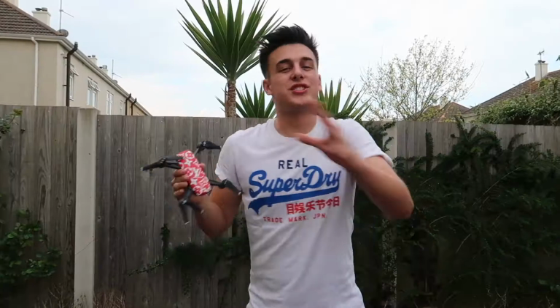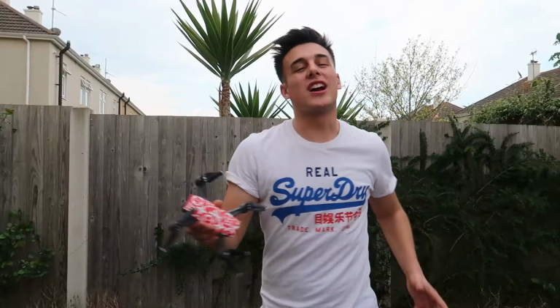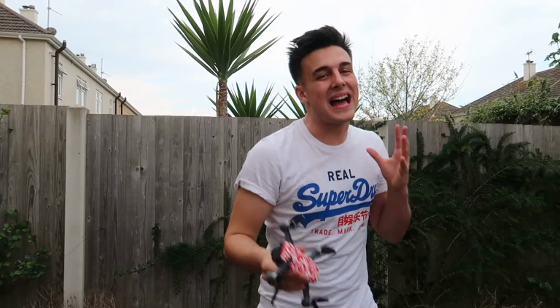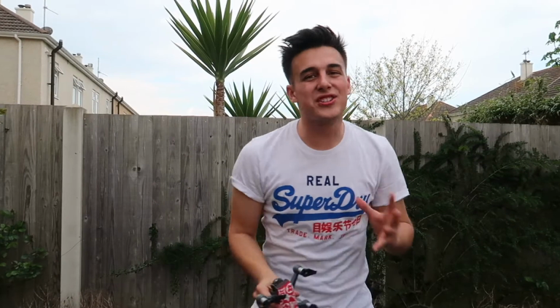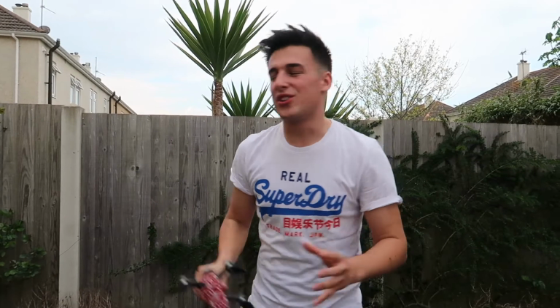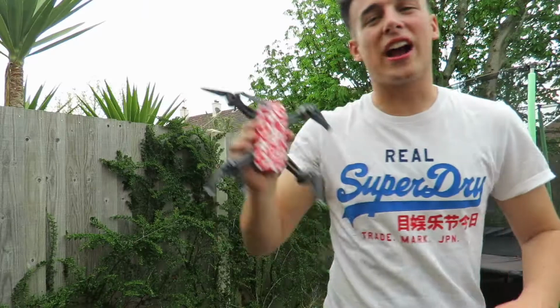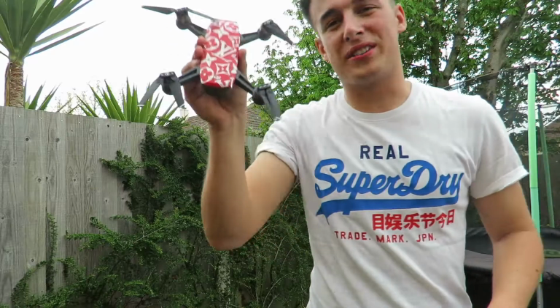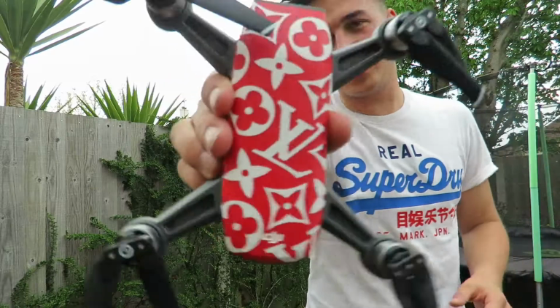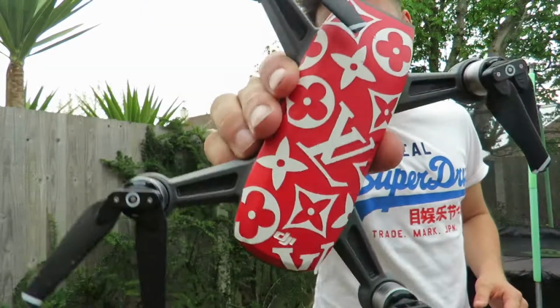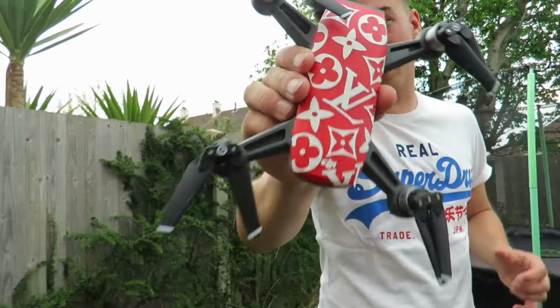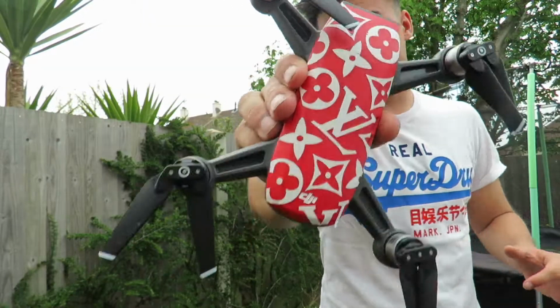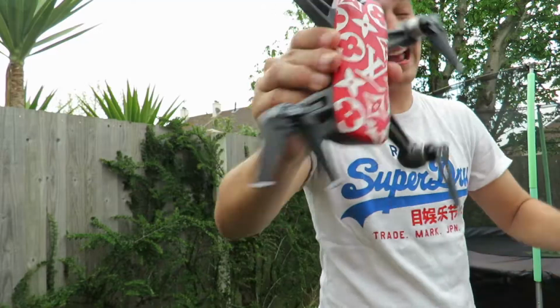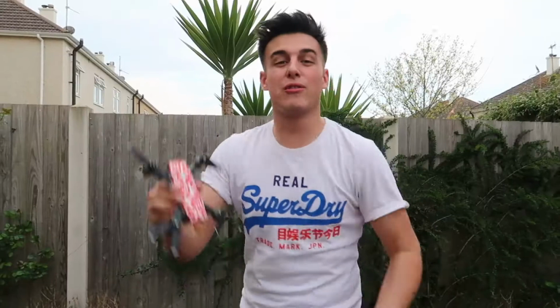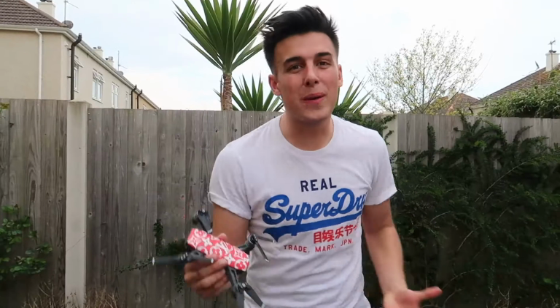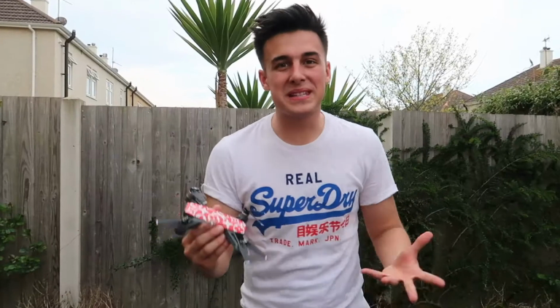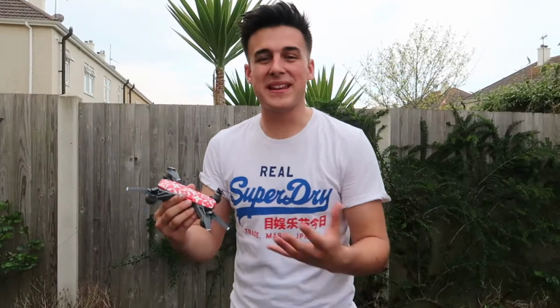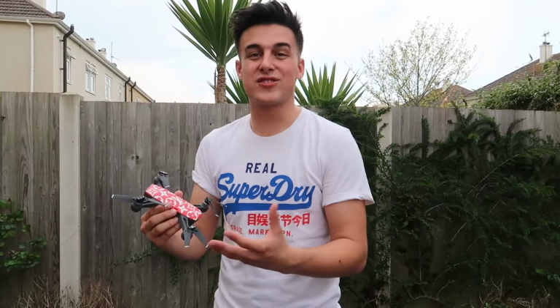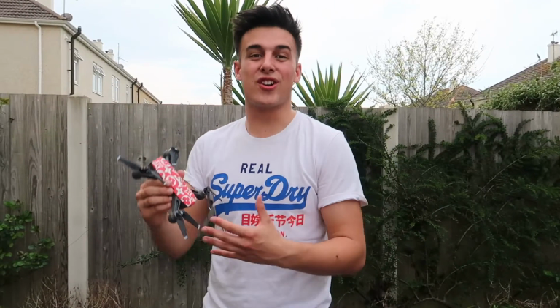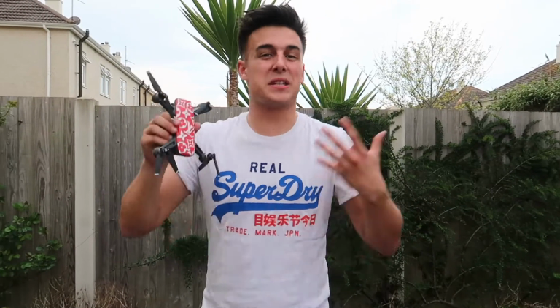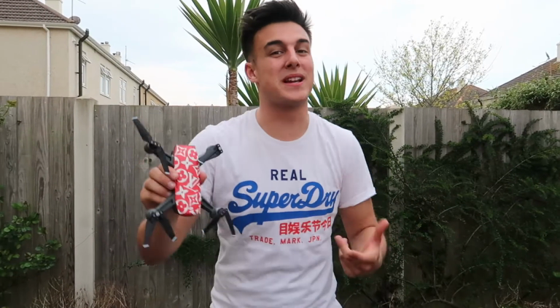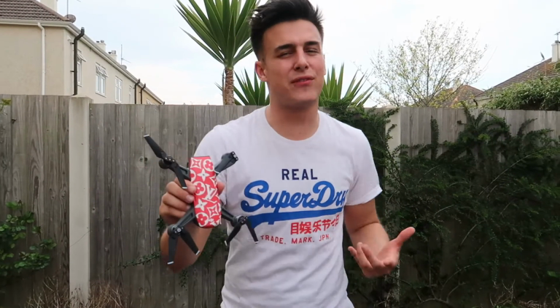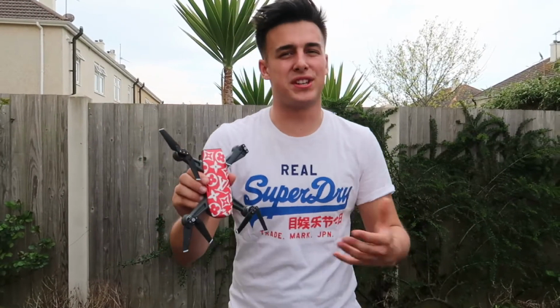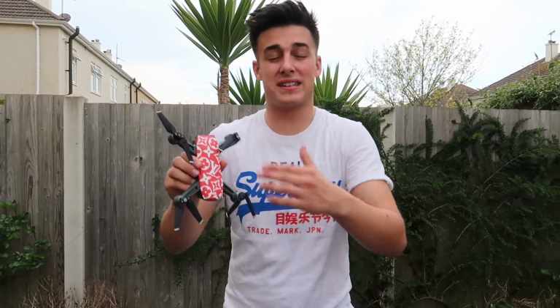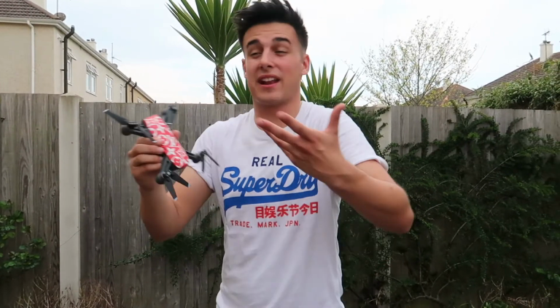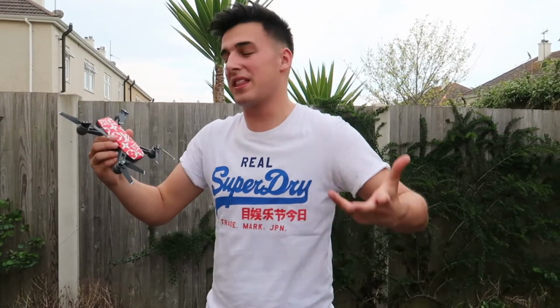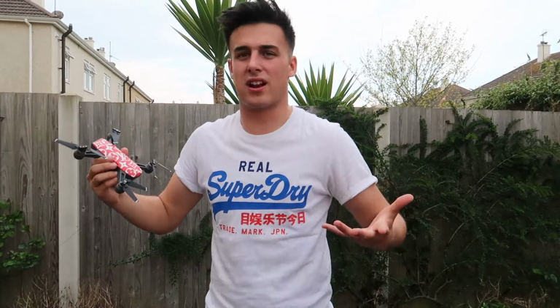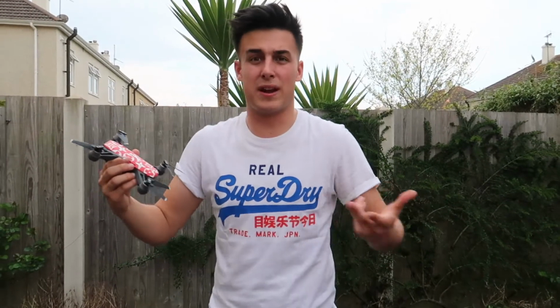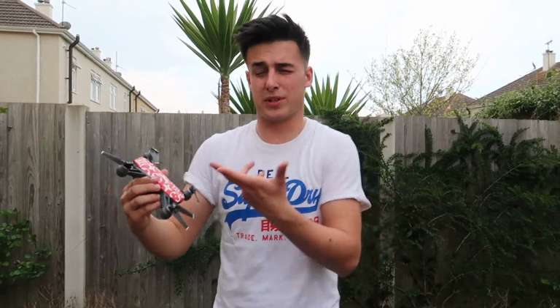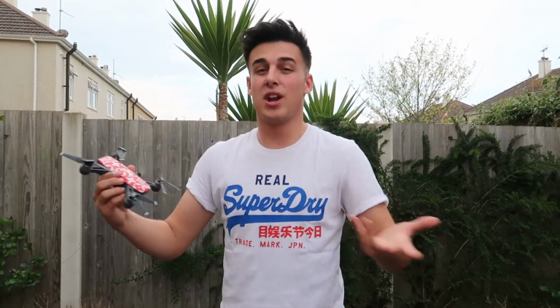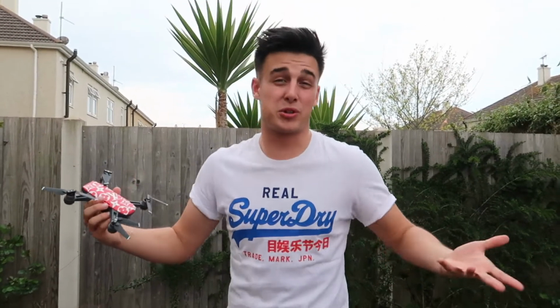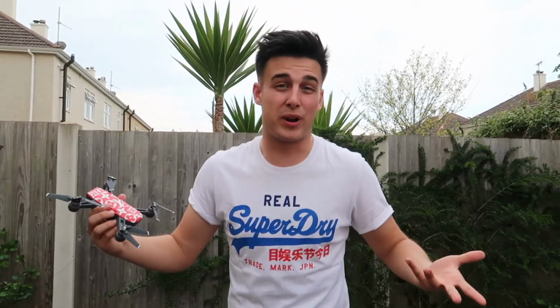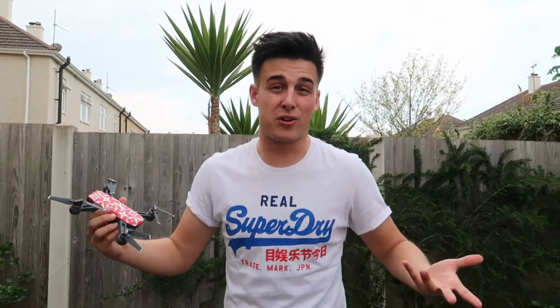So guys, as you just saw, I got a DJI Spark for the day. And although it is an amazing drone, especially for the size, and I got it in the color red, which is pretty cool.